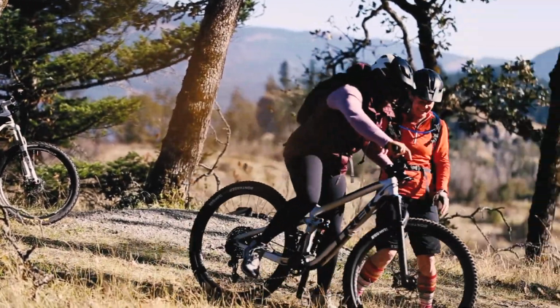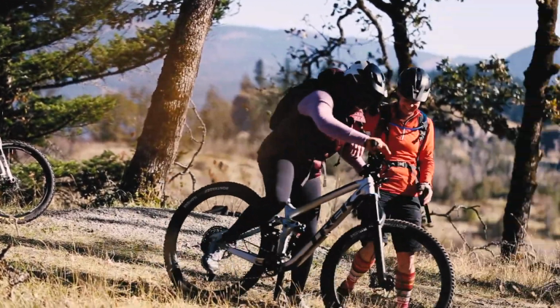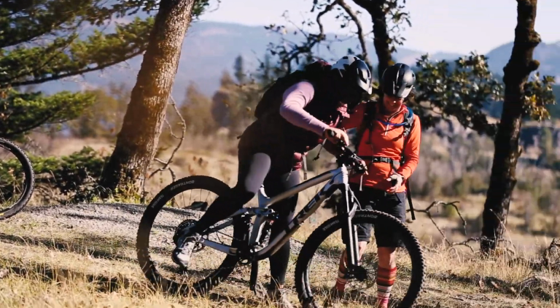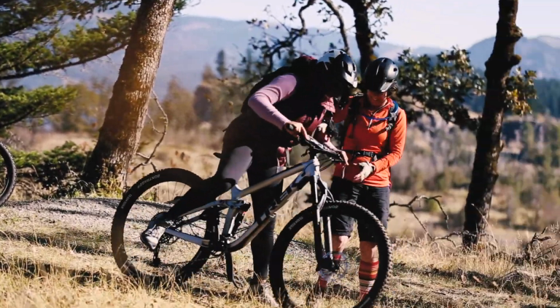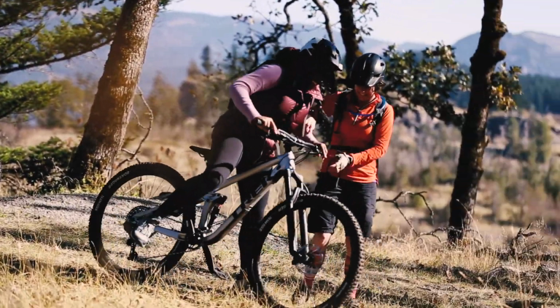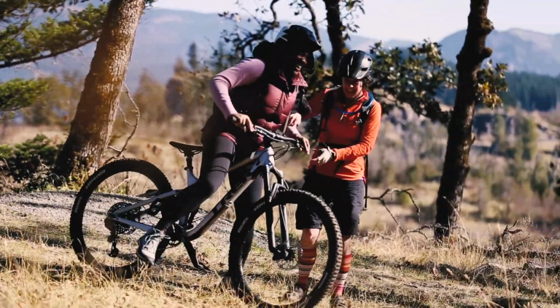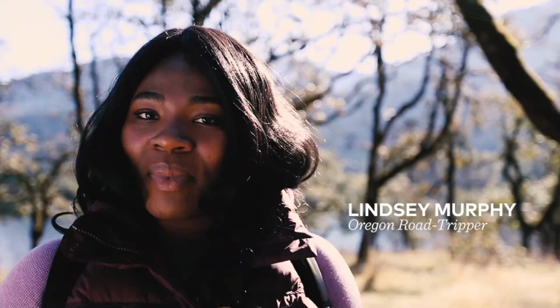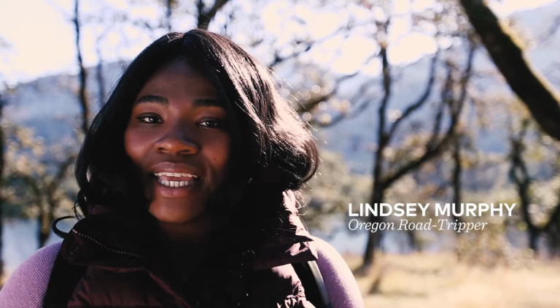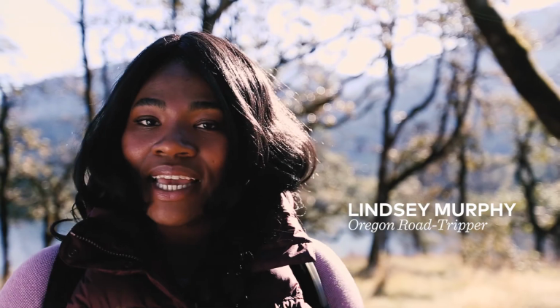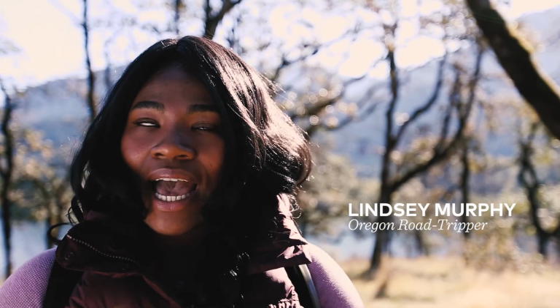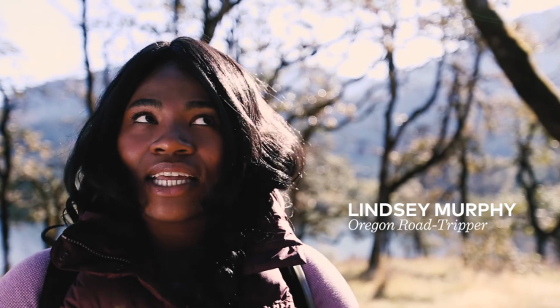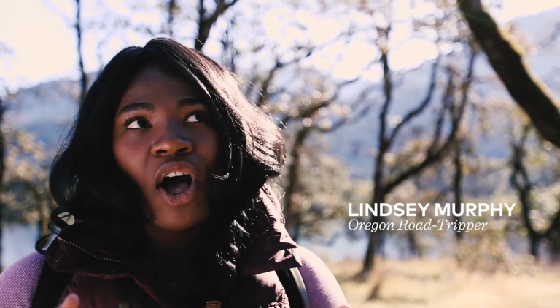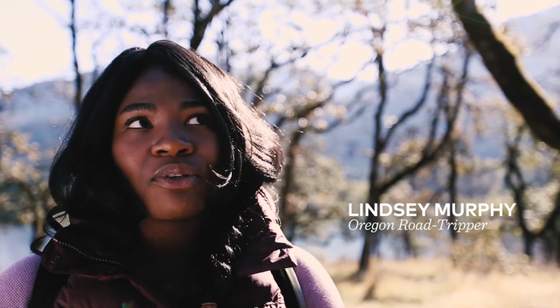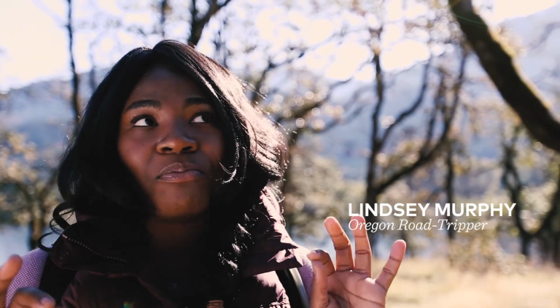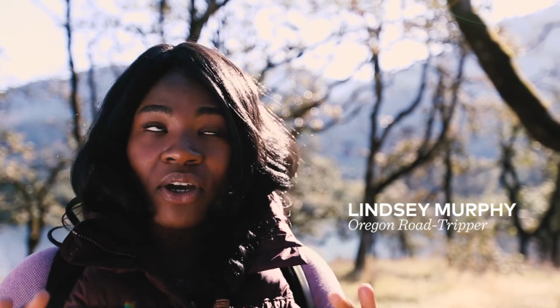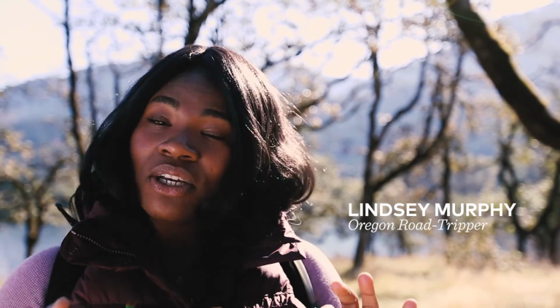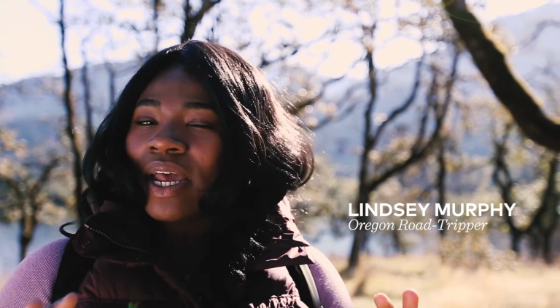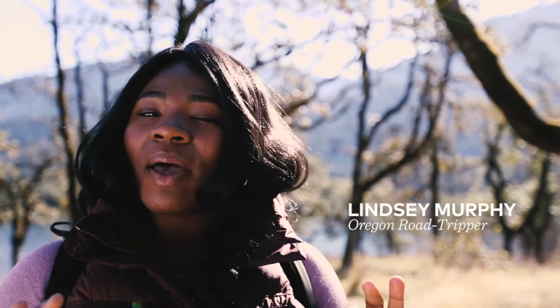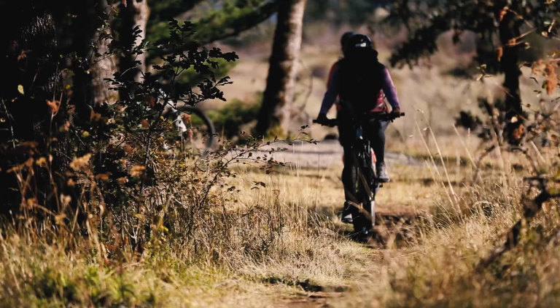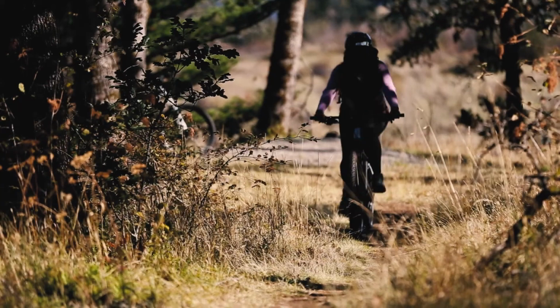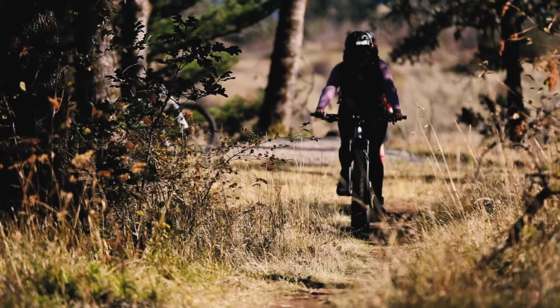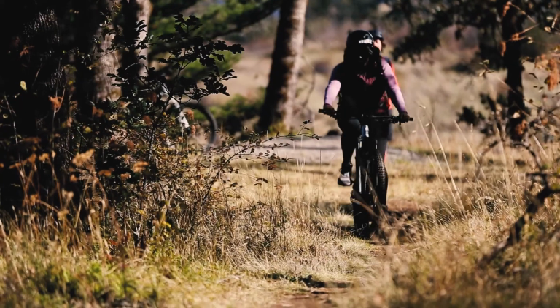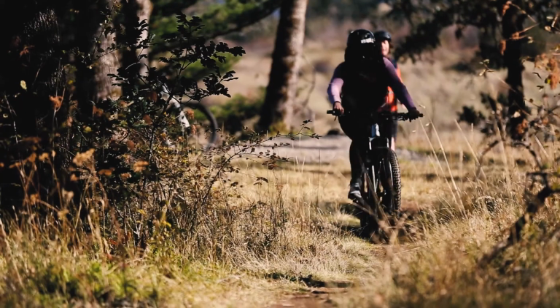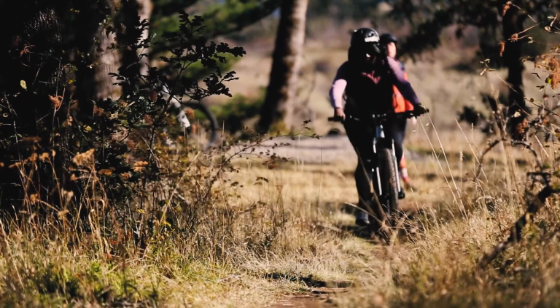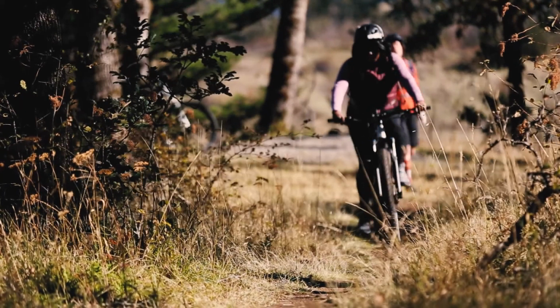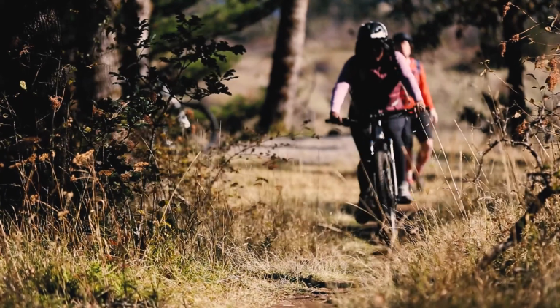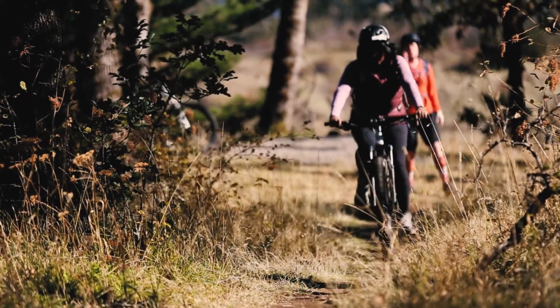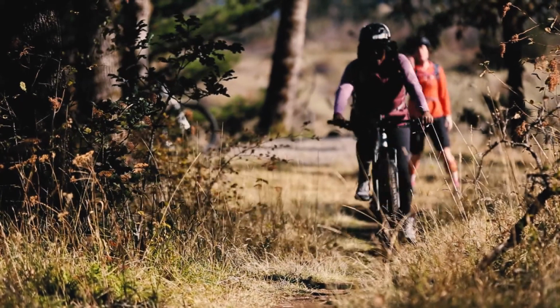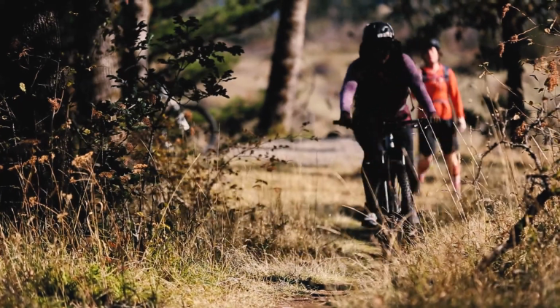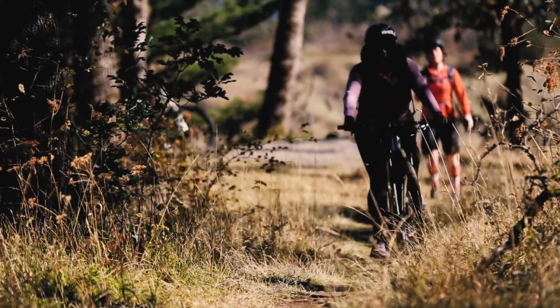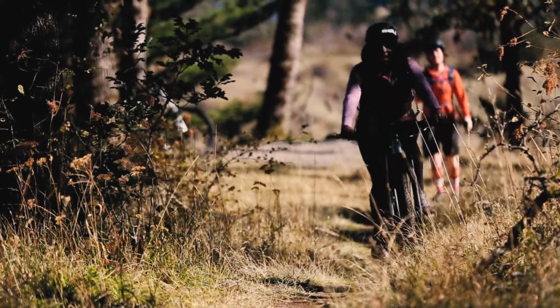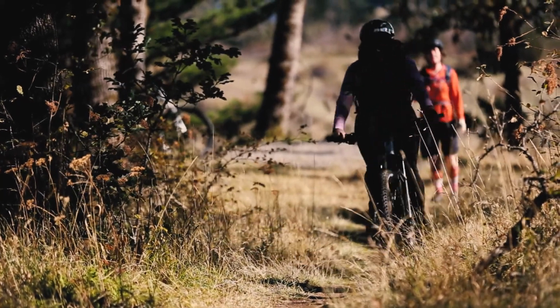I've never been mountain biking. I can almost barely ride a bike, so I'm very excited to see what happens.